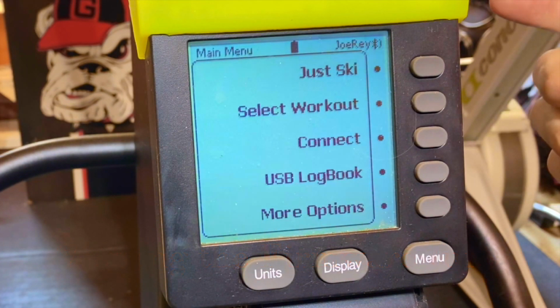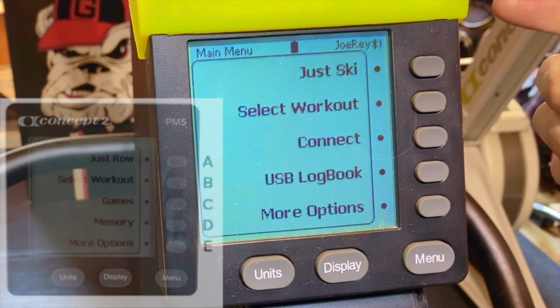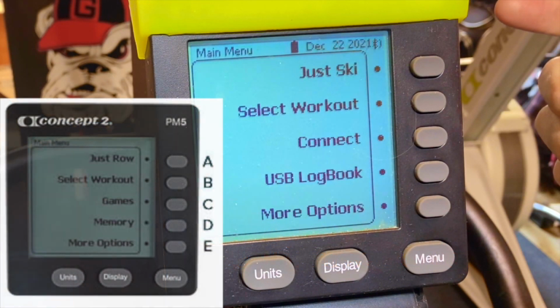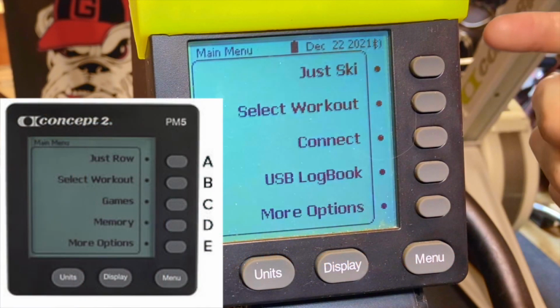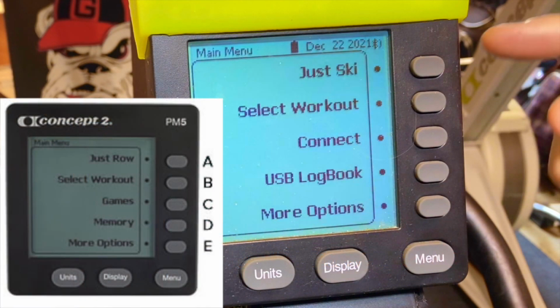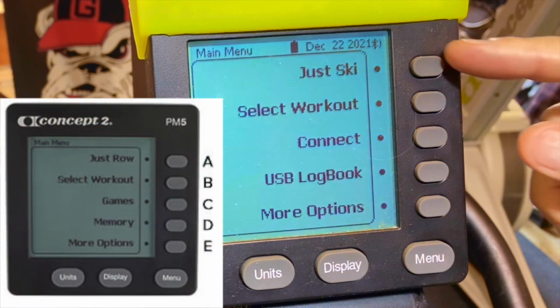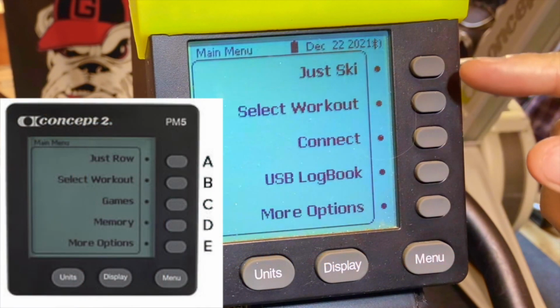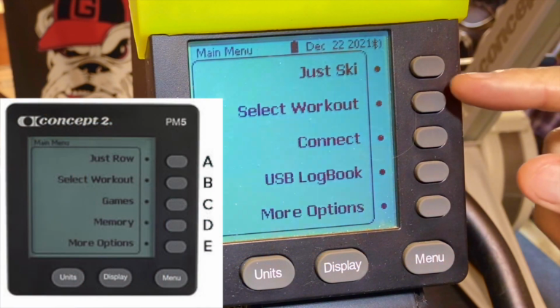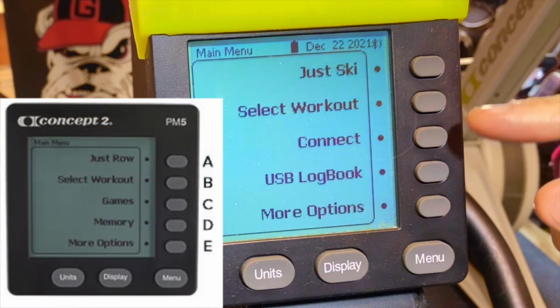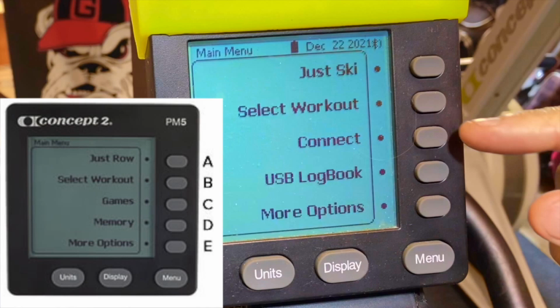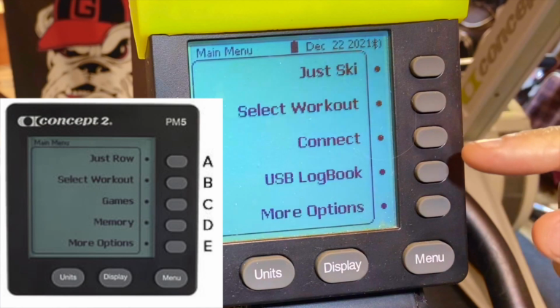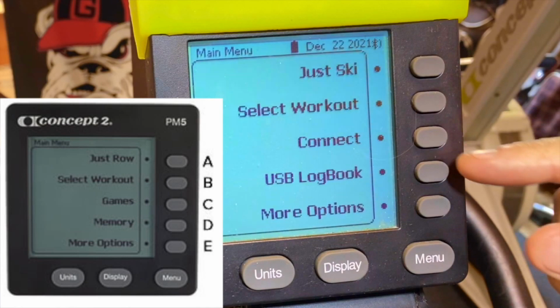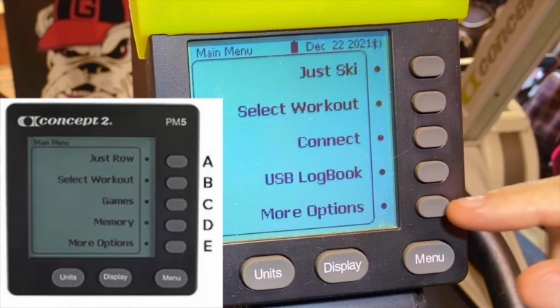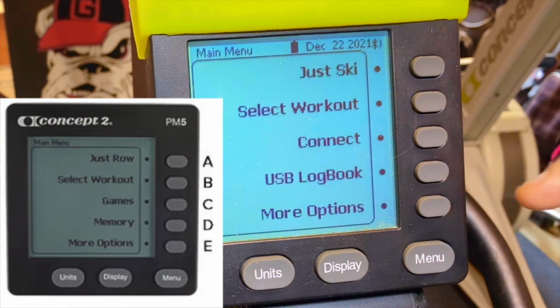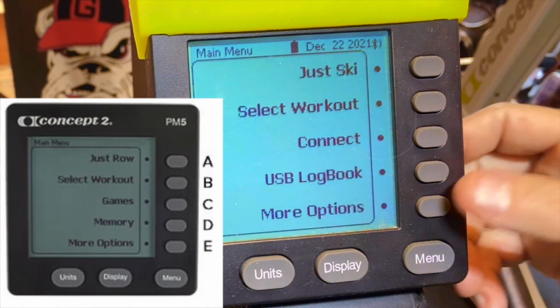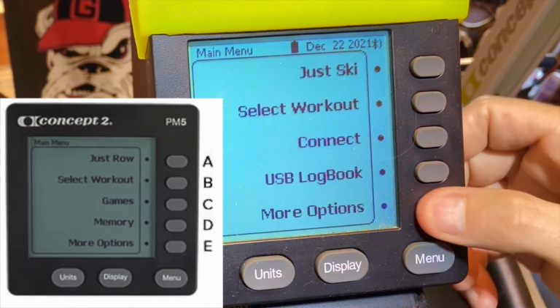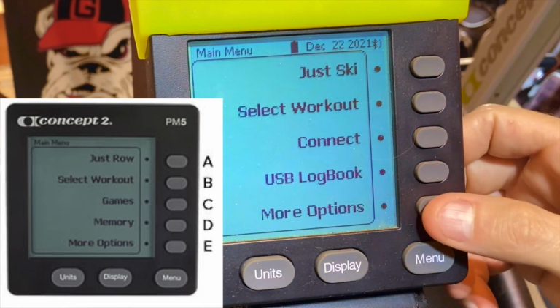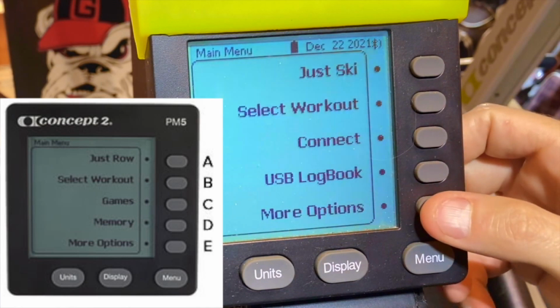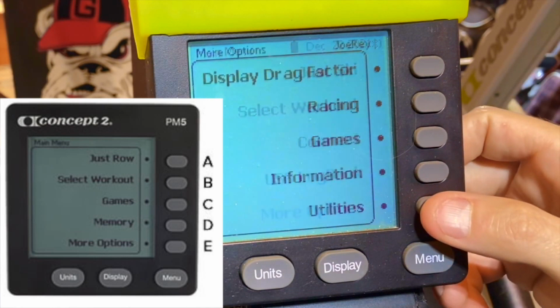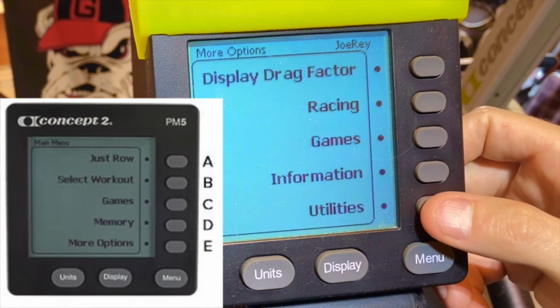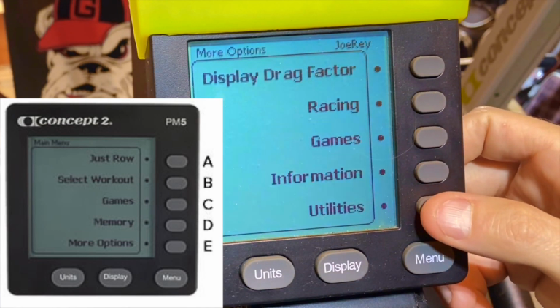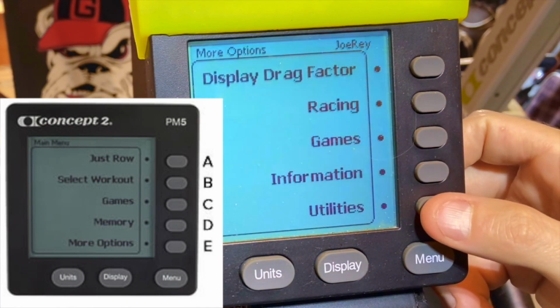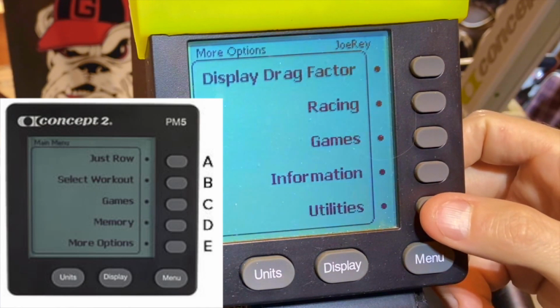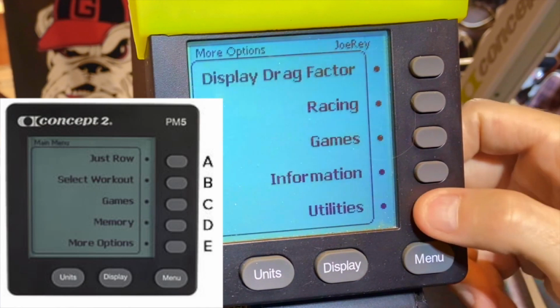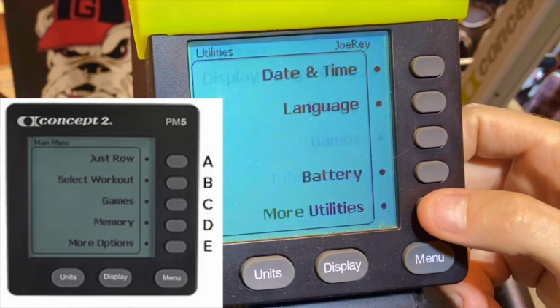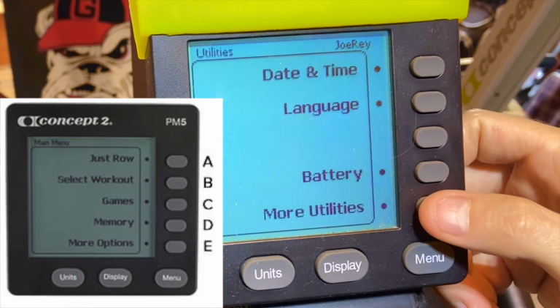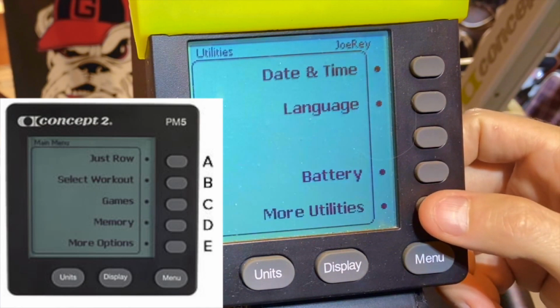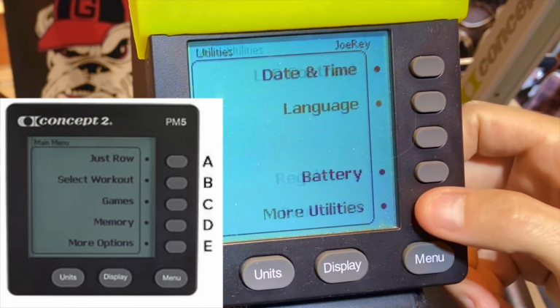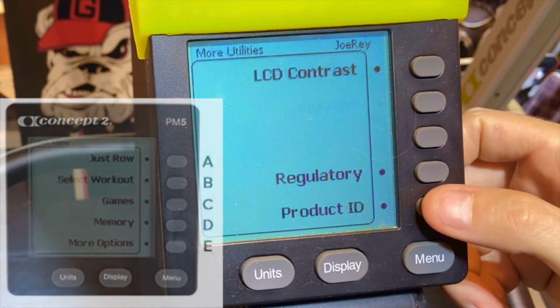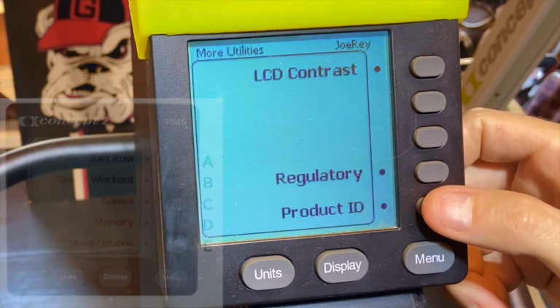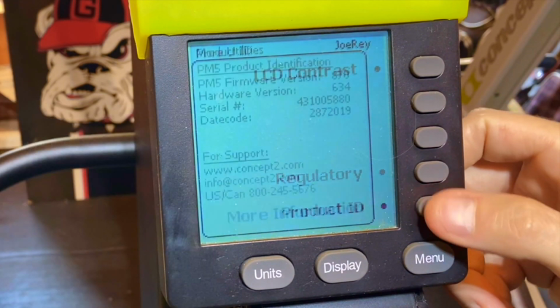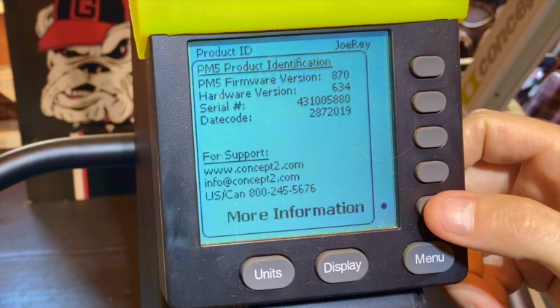For anybody that doesn't know how to navigate — it's the E button, E button, E button, E button.